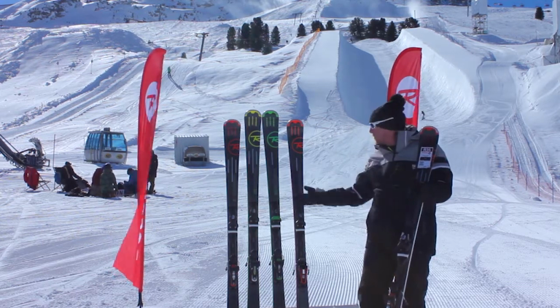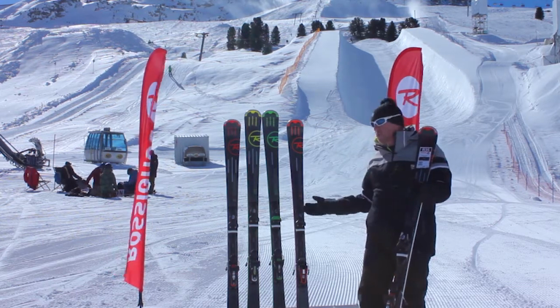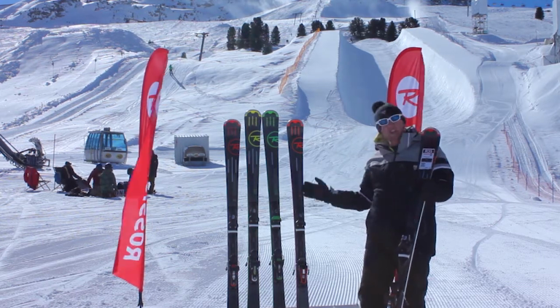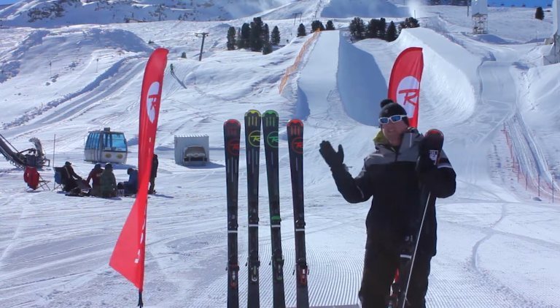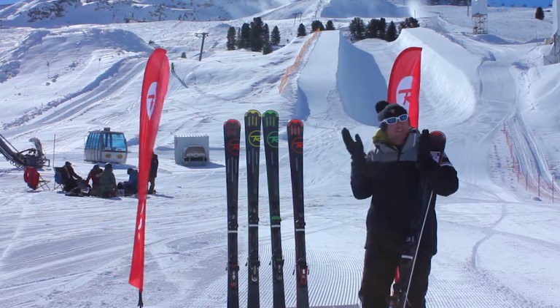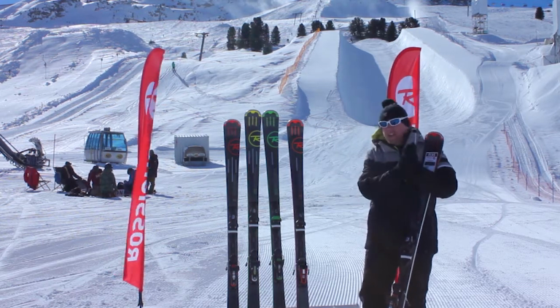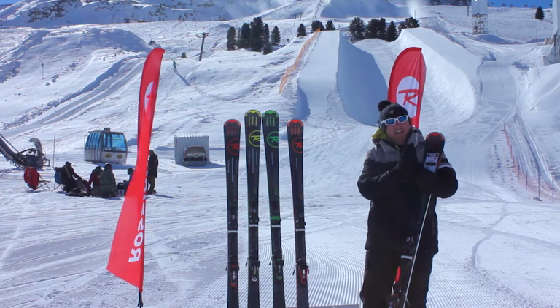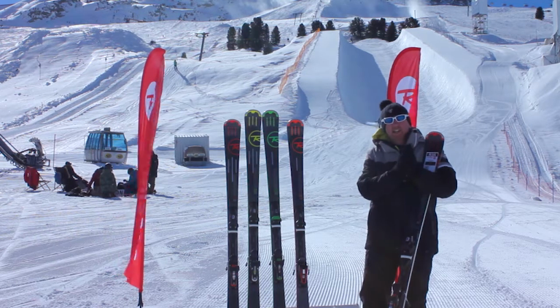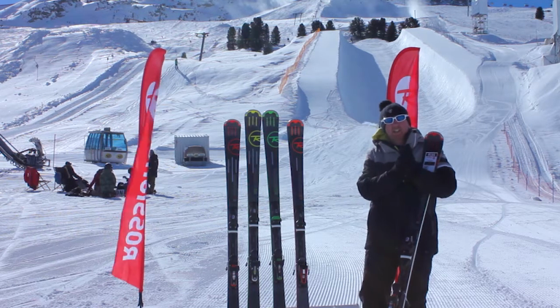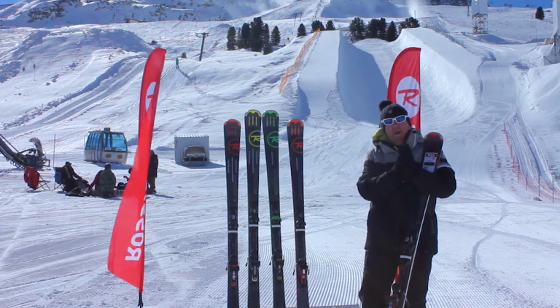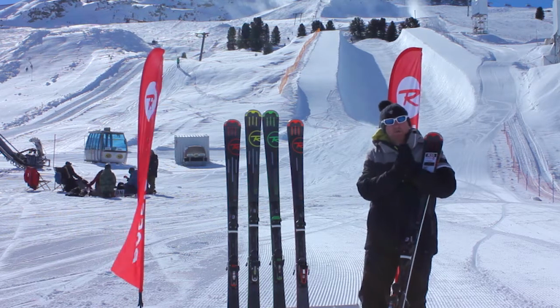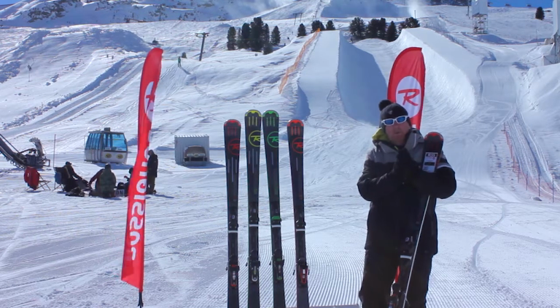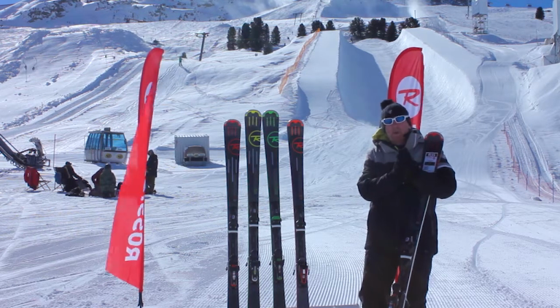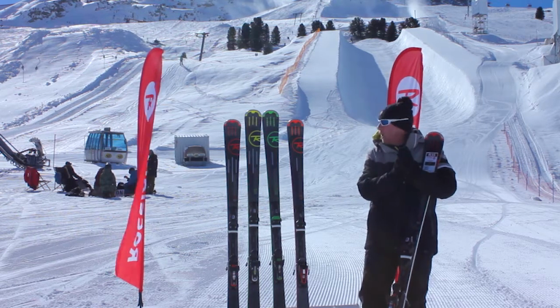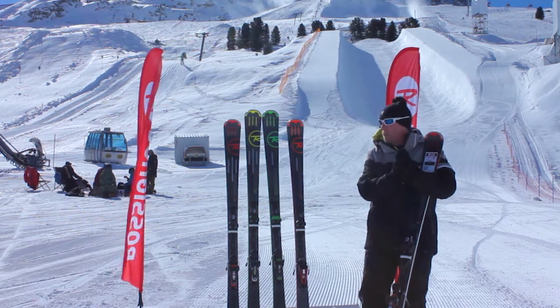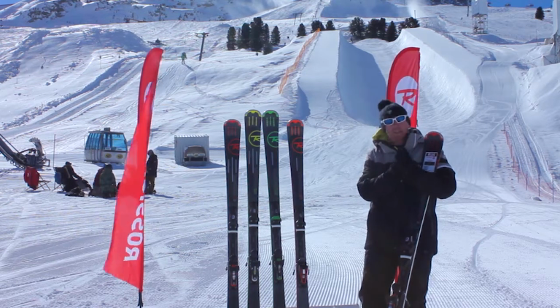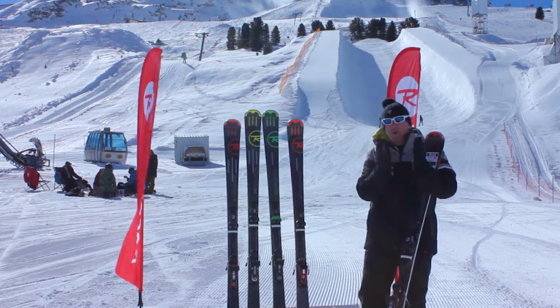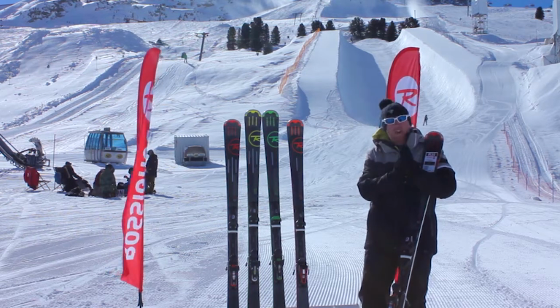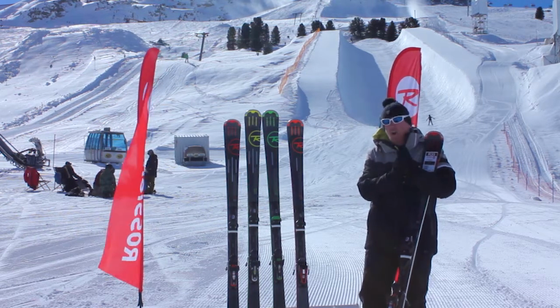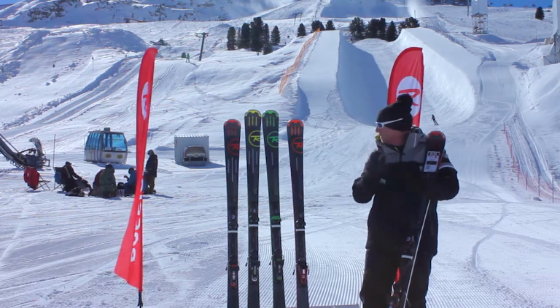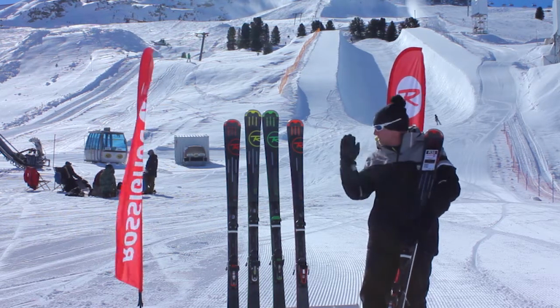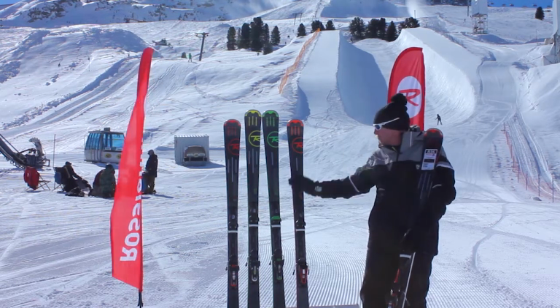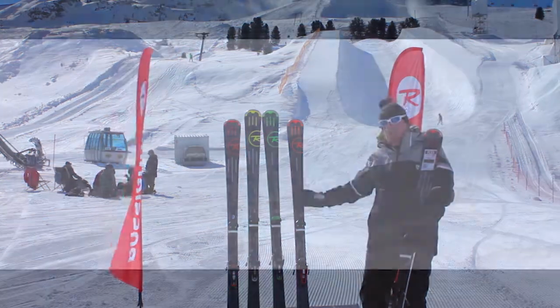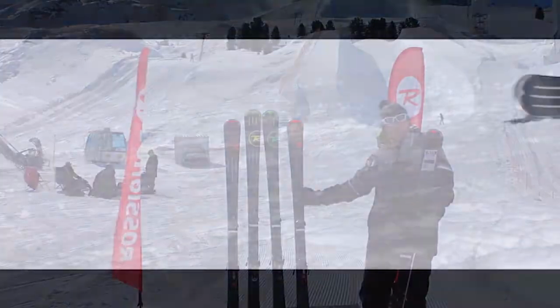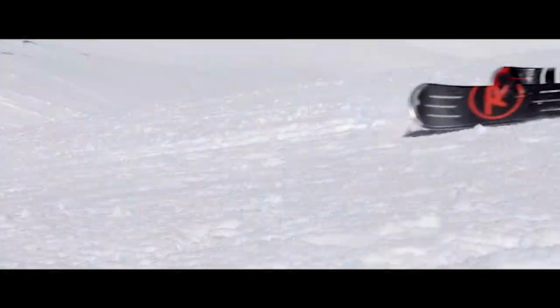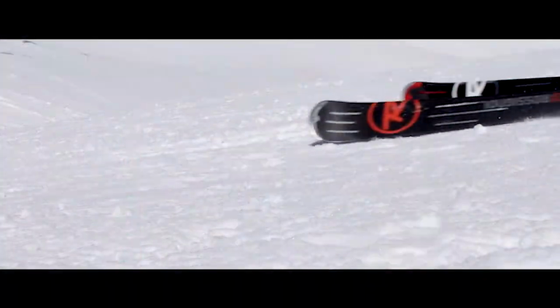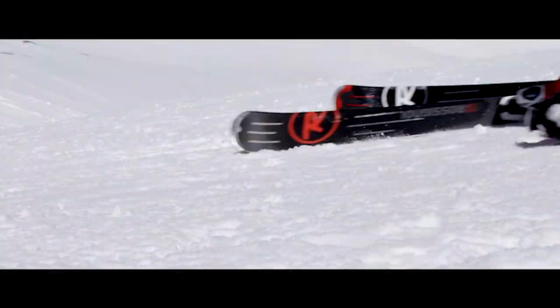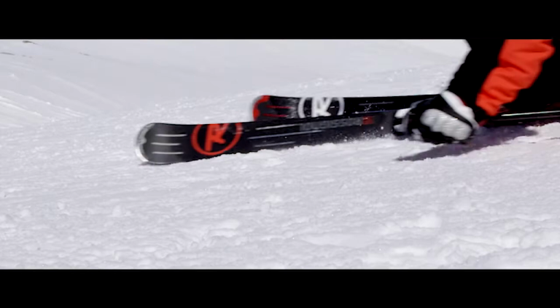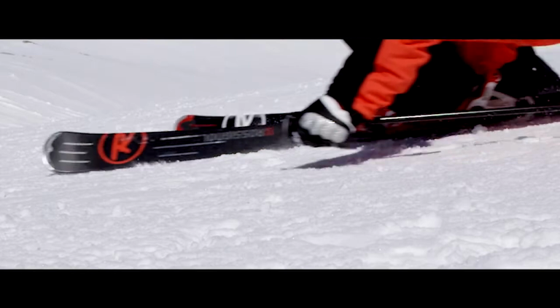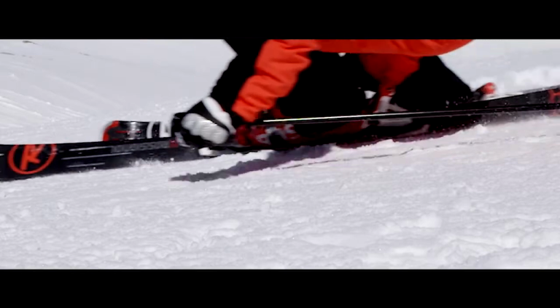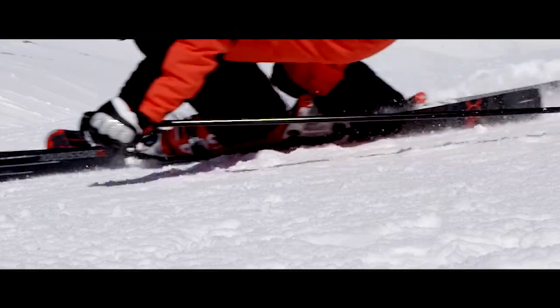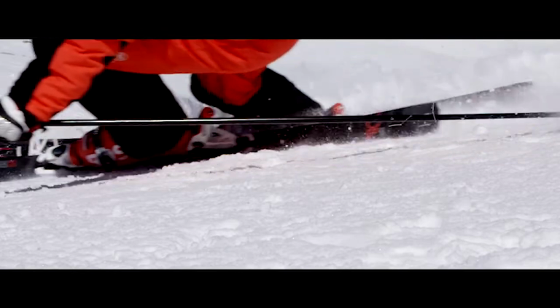Pursuit skis — for the guys that like to go out and rip it up on piste all day long — pick your weapon. Thanks very much for listening, folks.